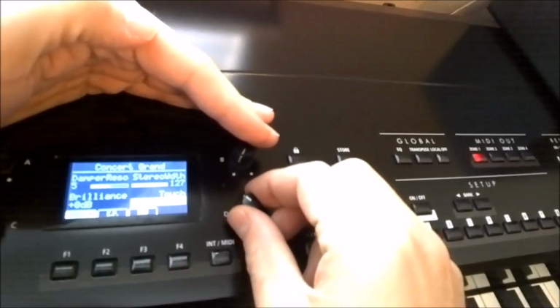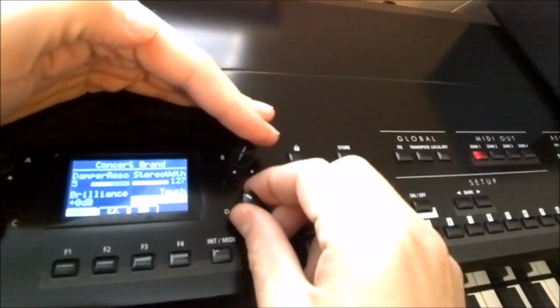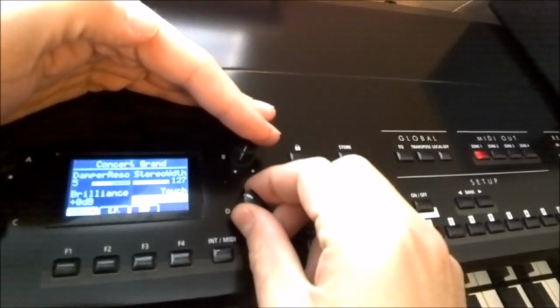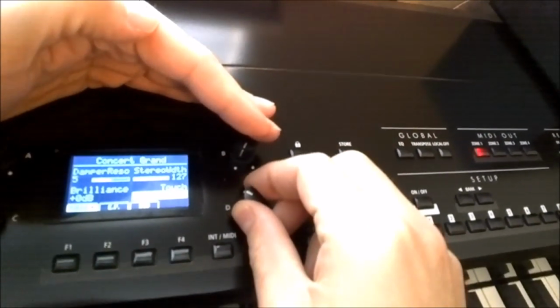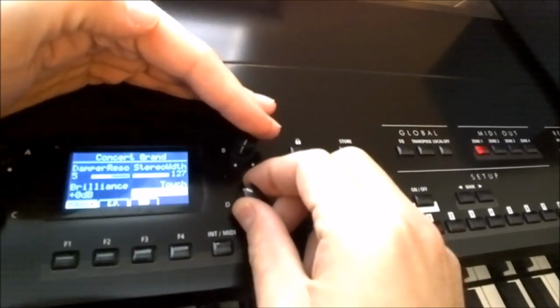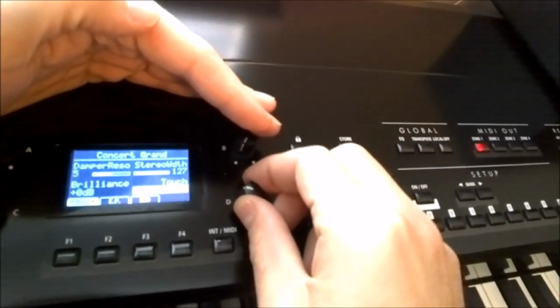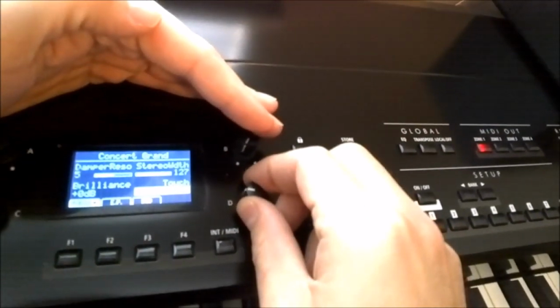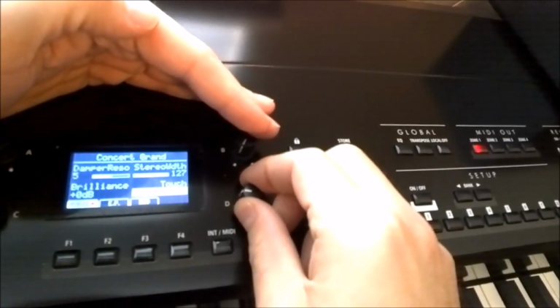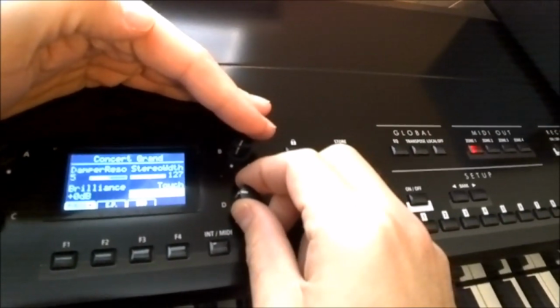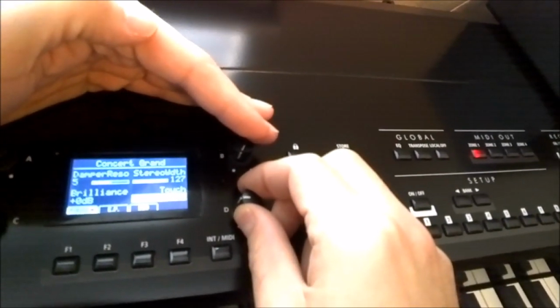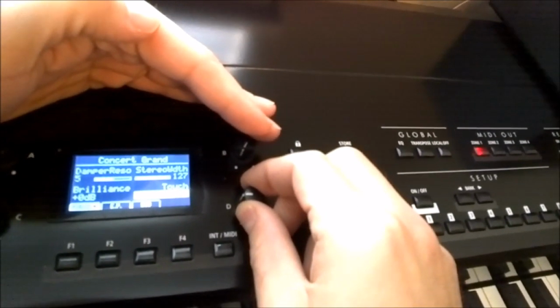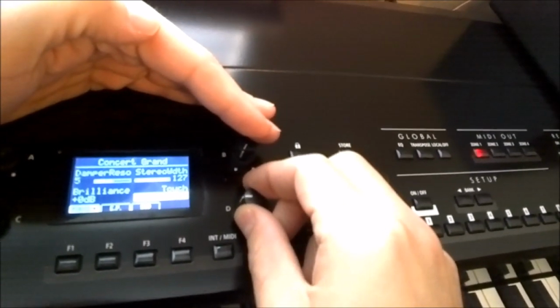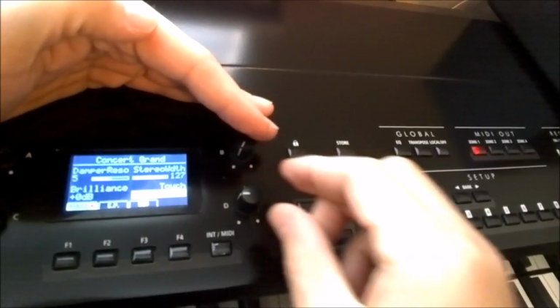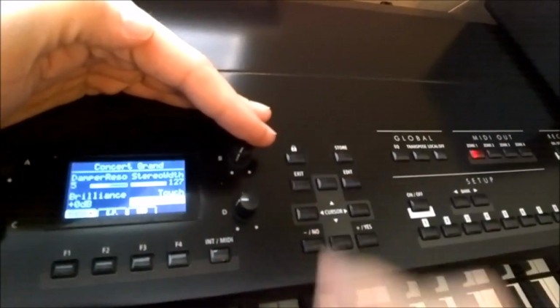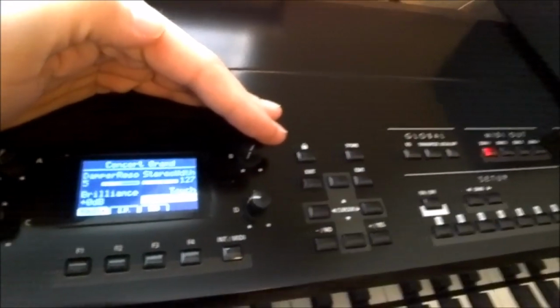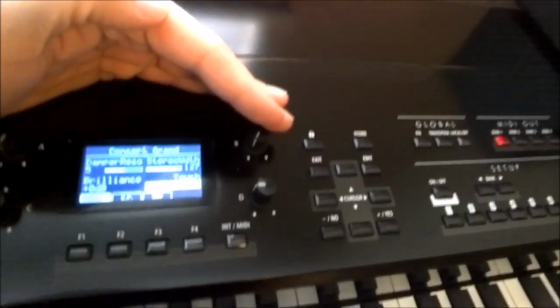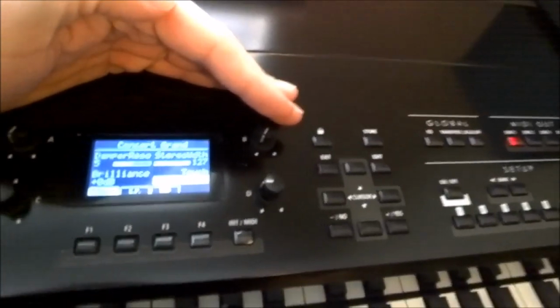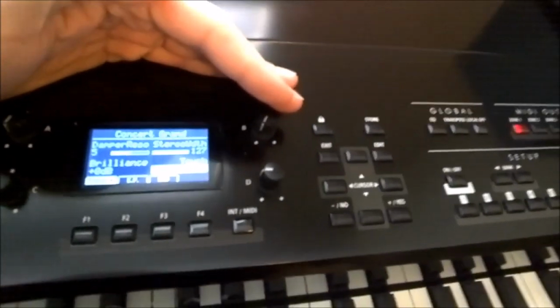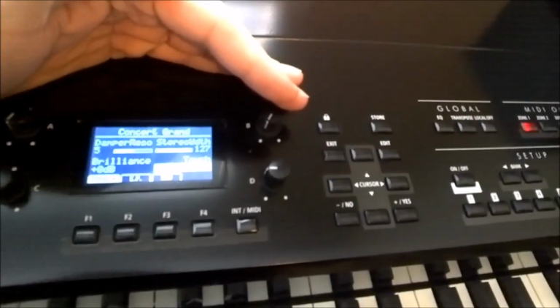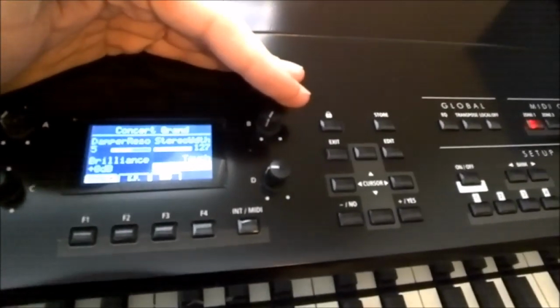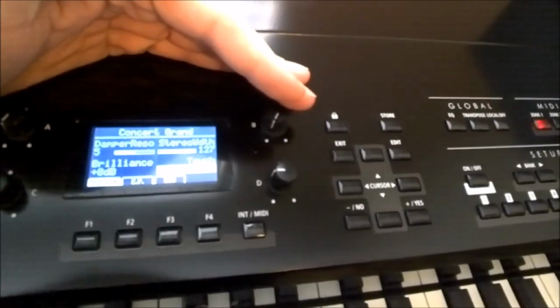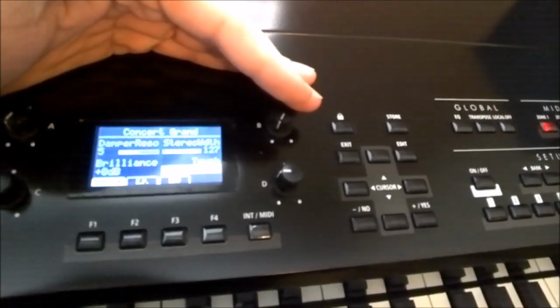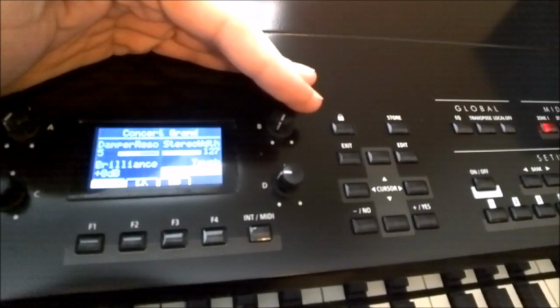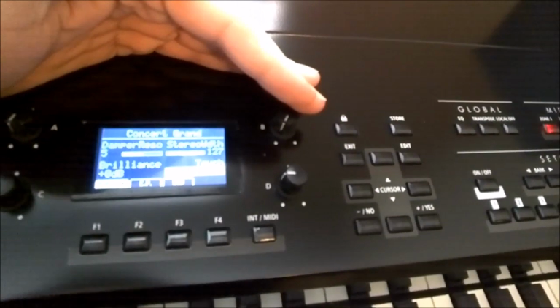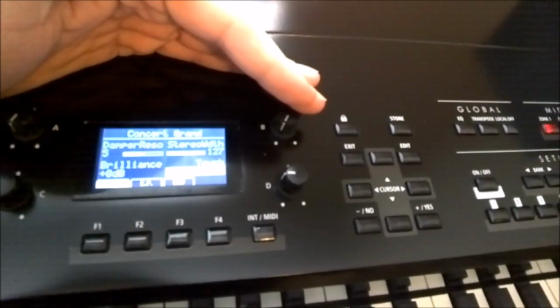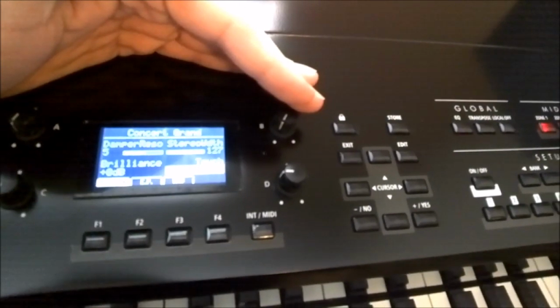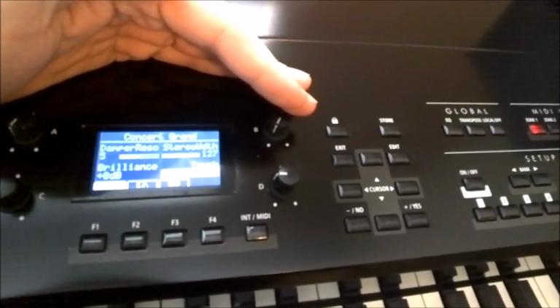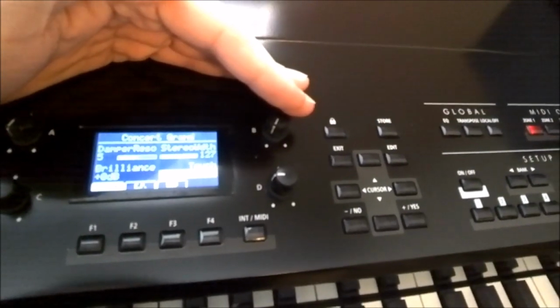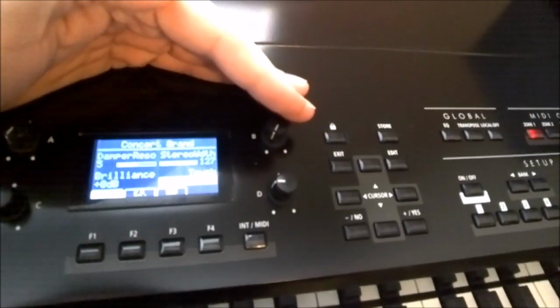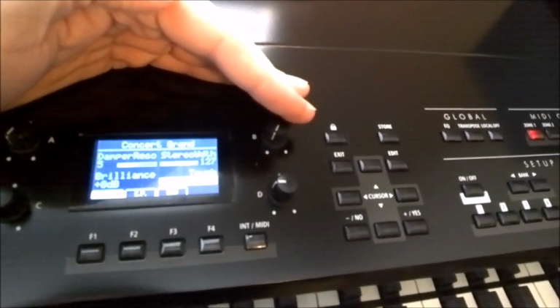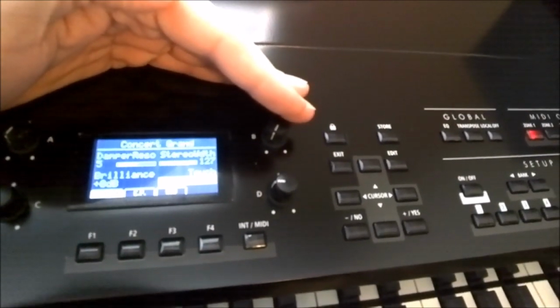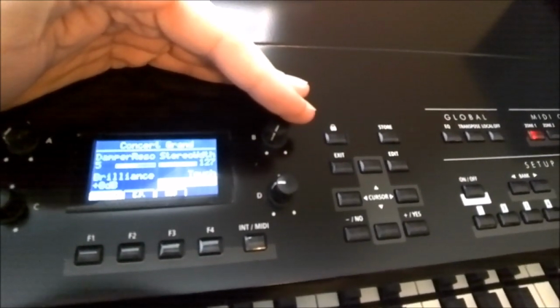I'm going to go over to heavy because the touch actually seems lighter than it did in the store, and it's a lot lighter than my Steinway downstairs.